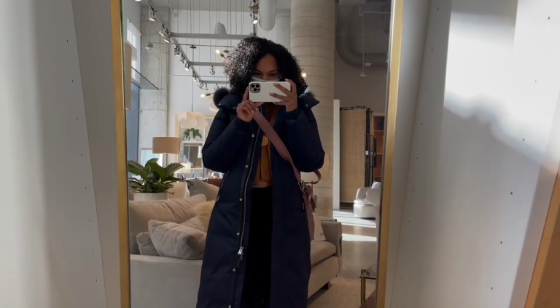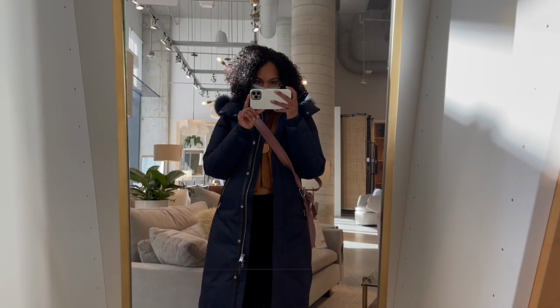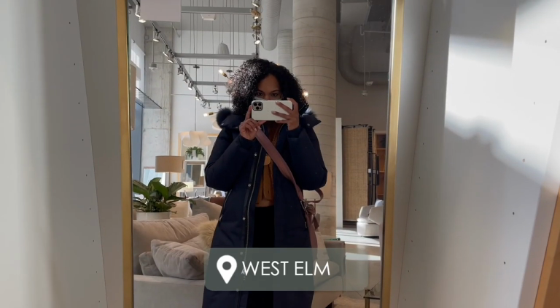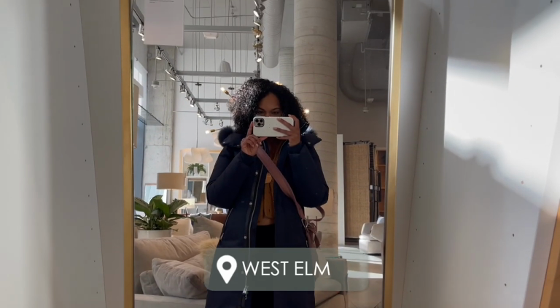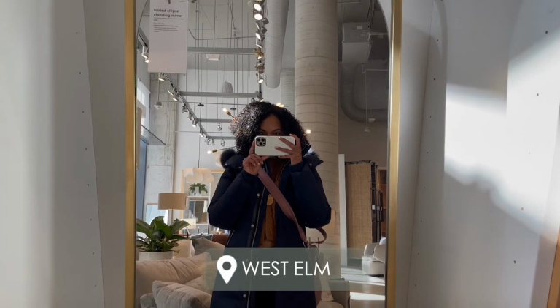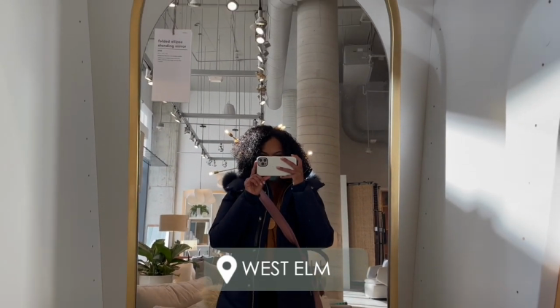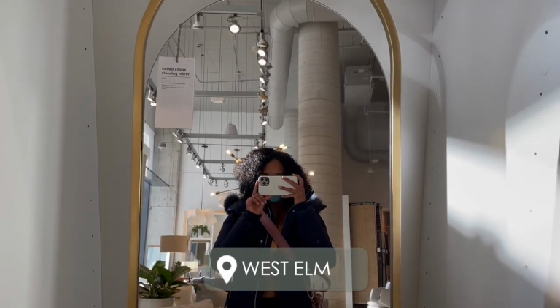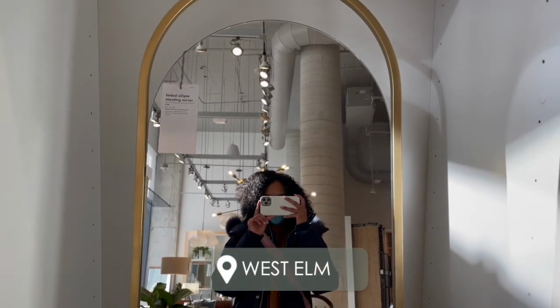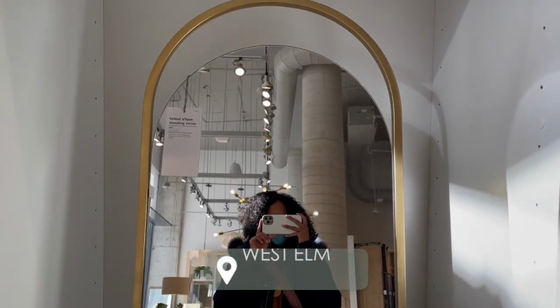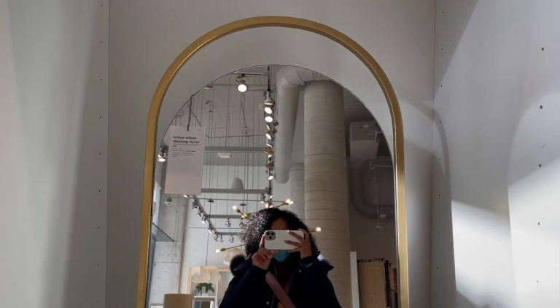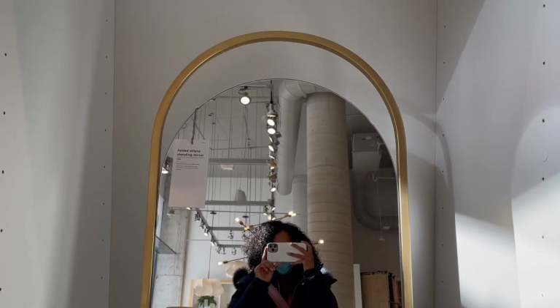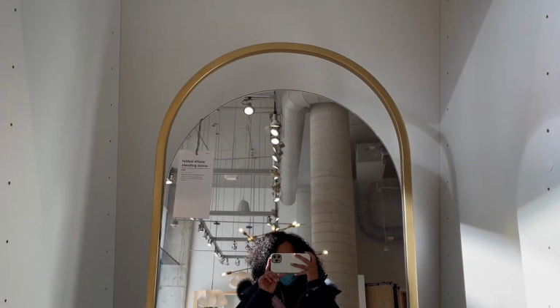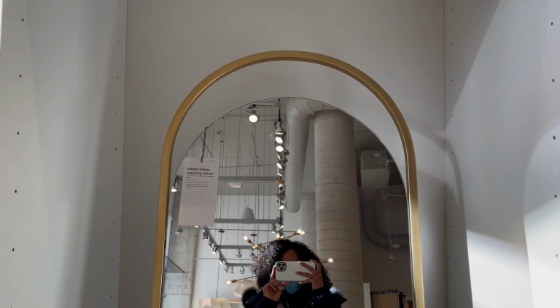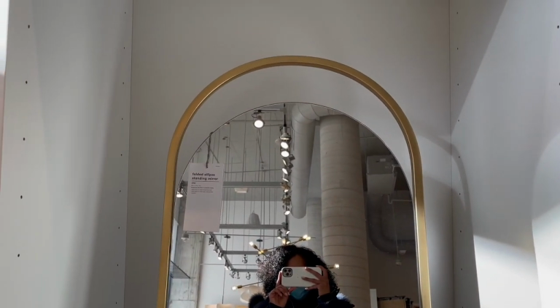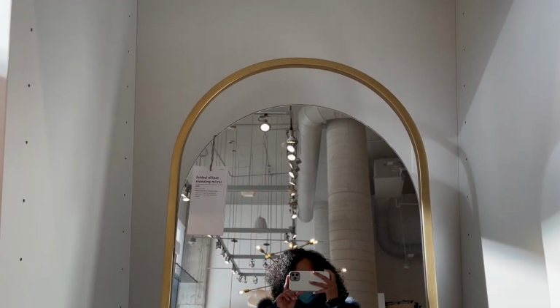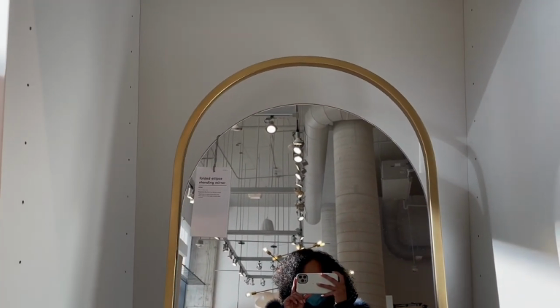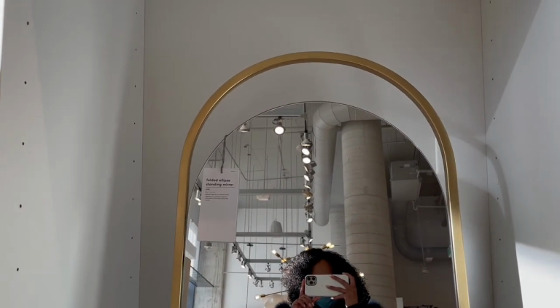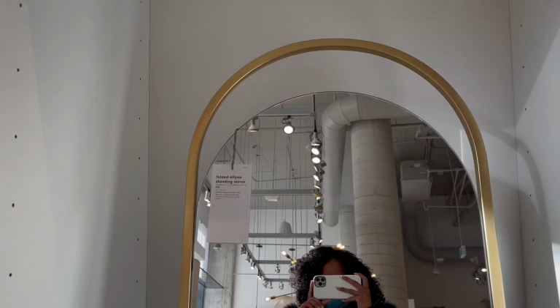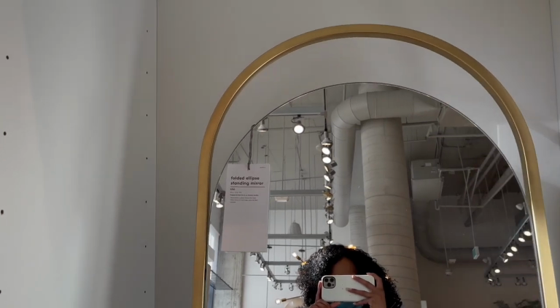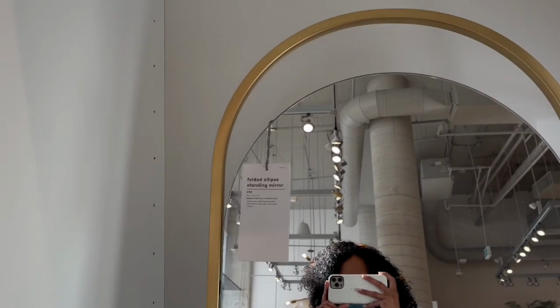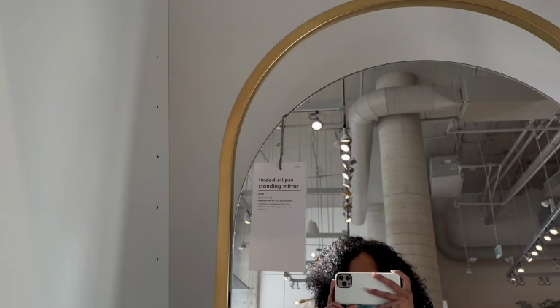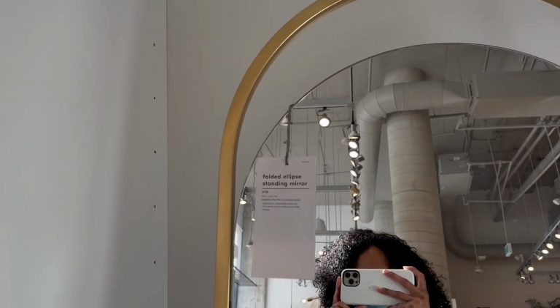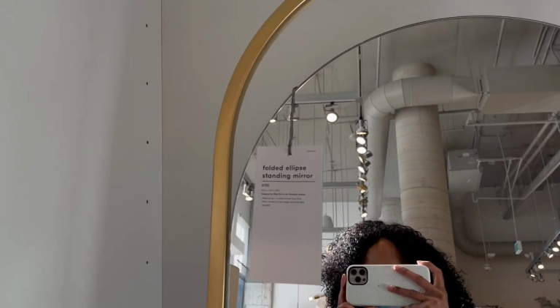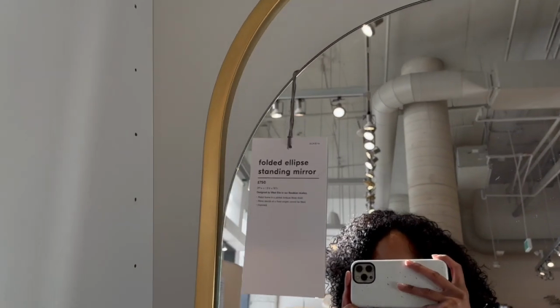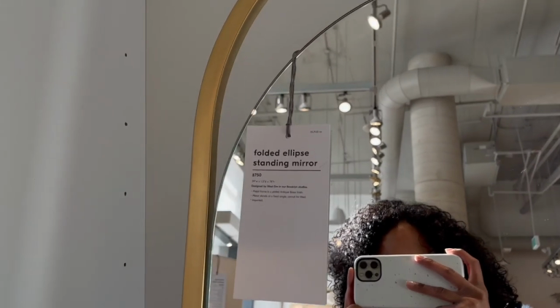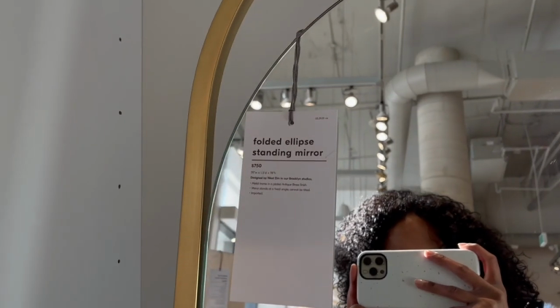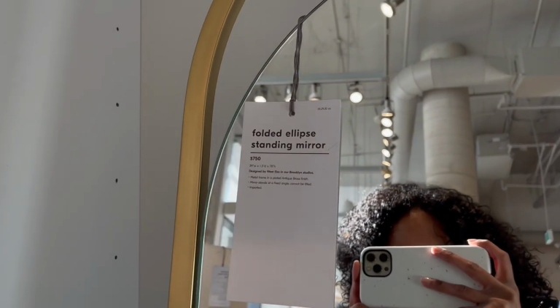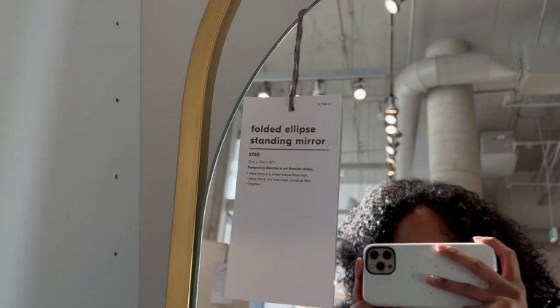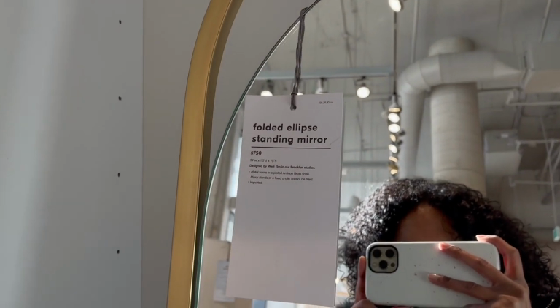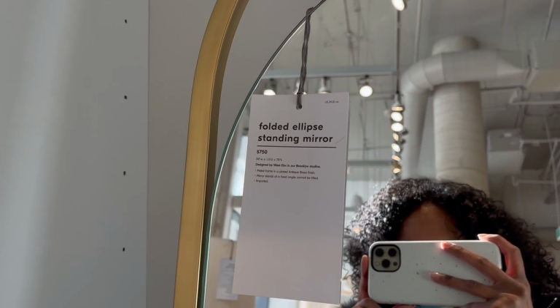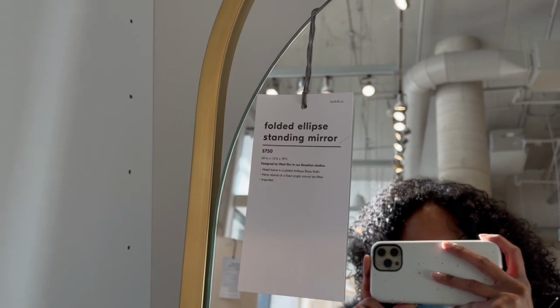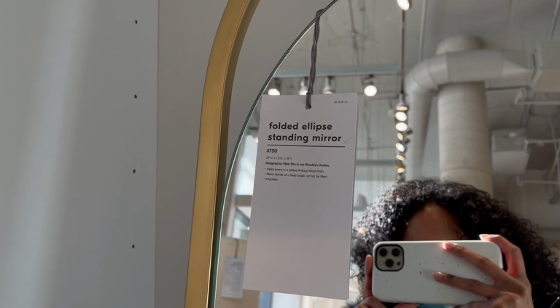I'm obsessed with this mirror, but not the price. When I zoomed in I said, oh, not today.